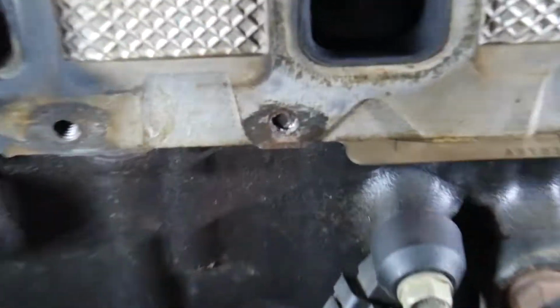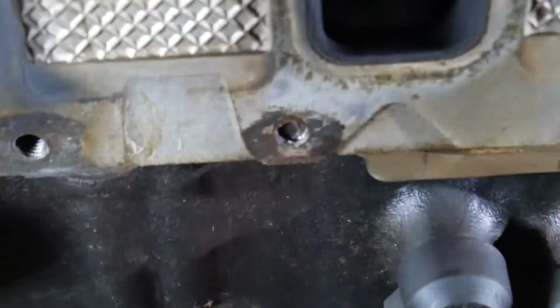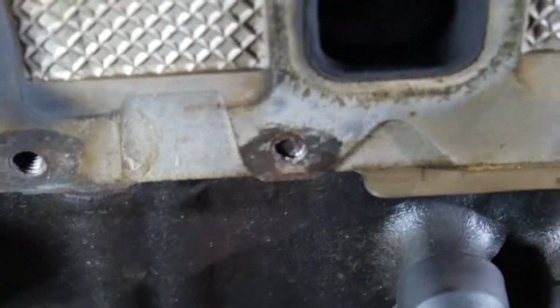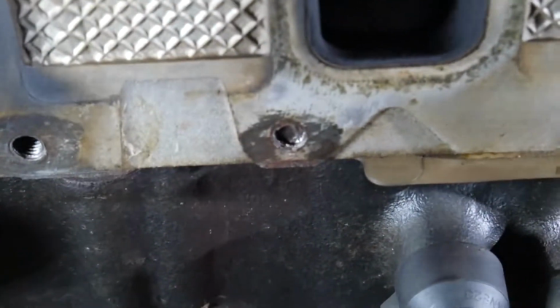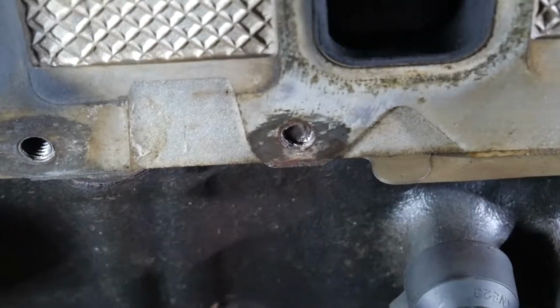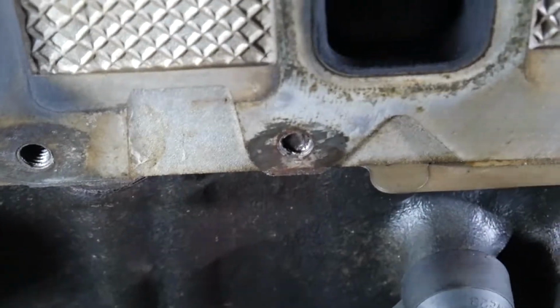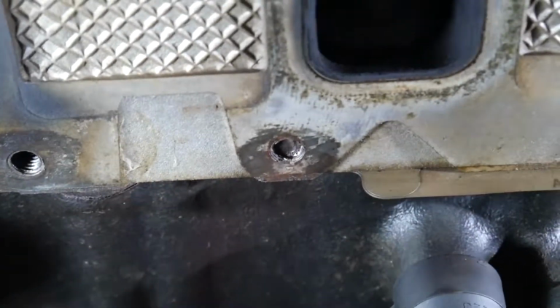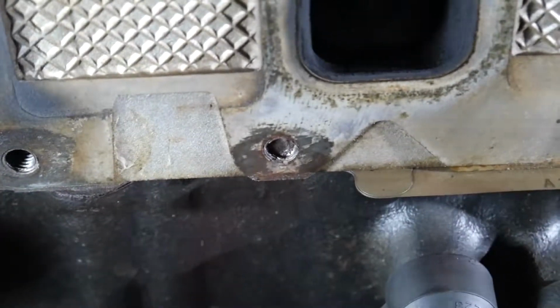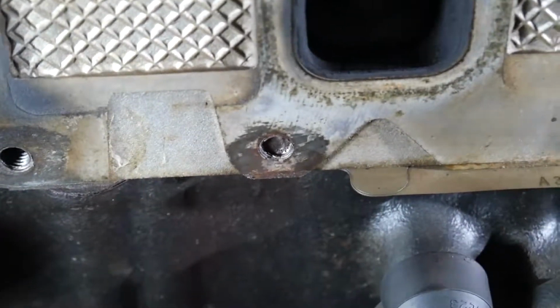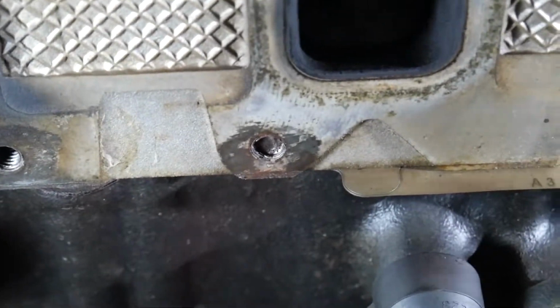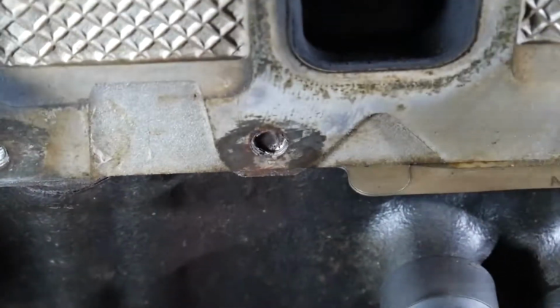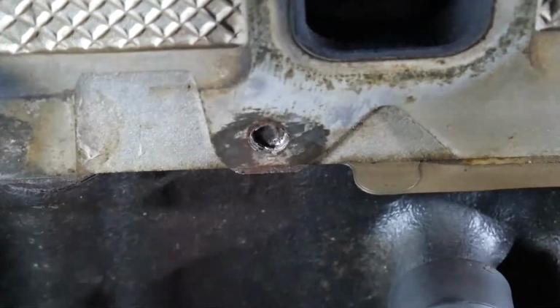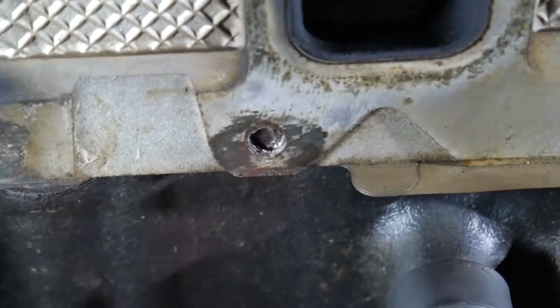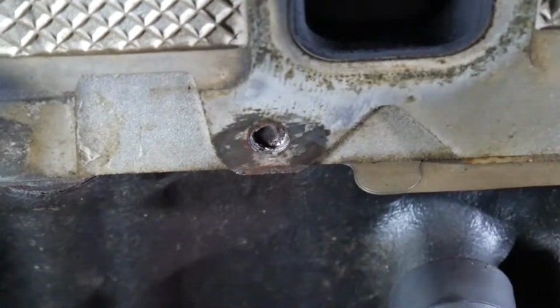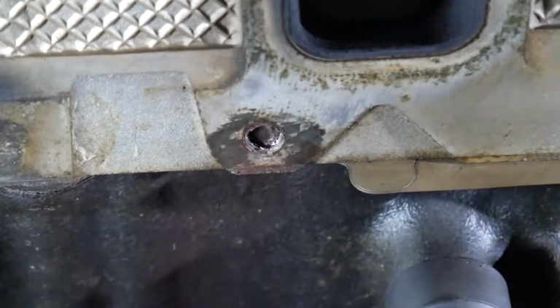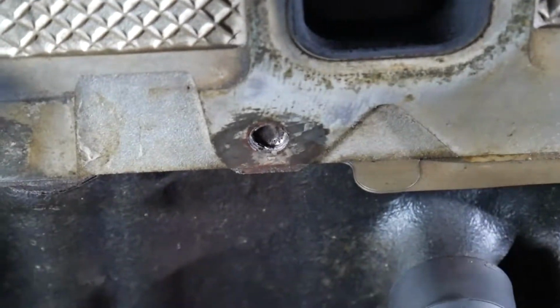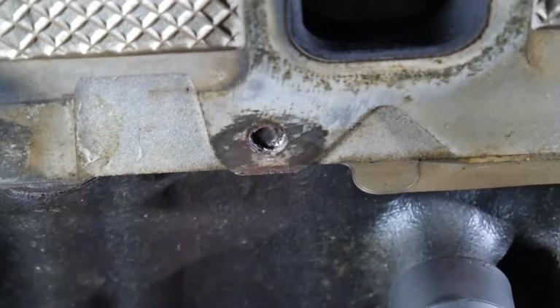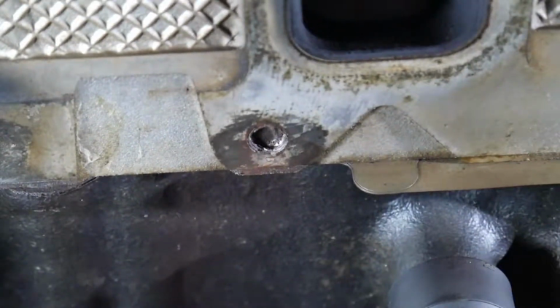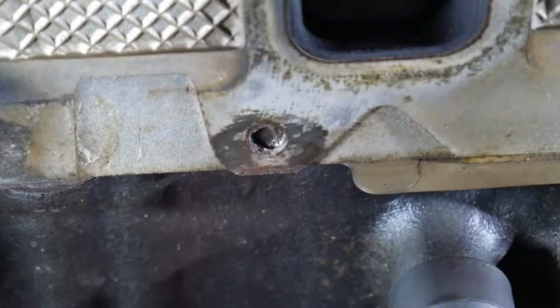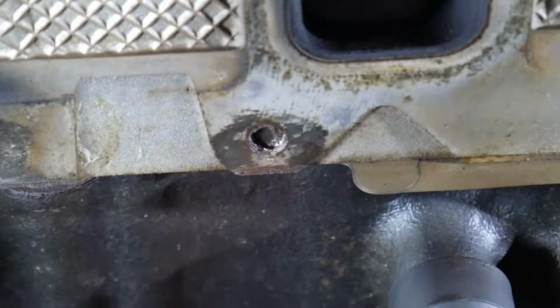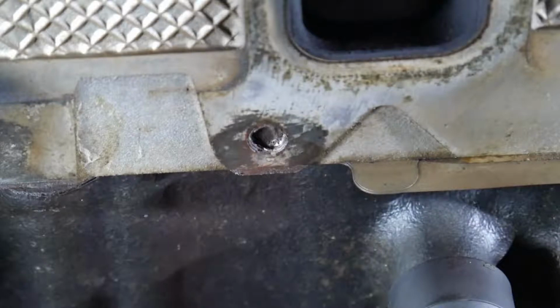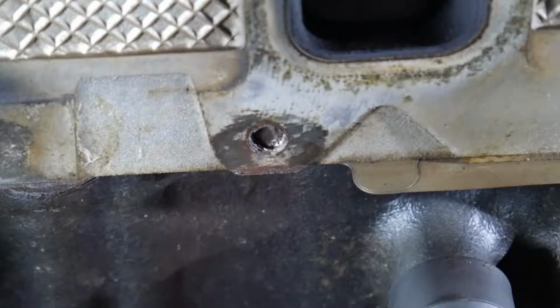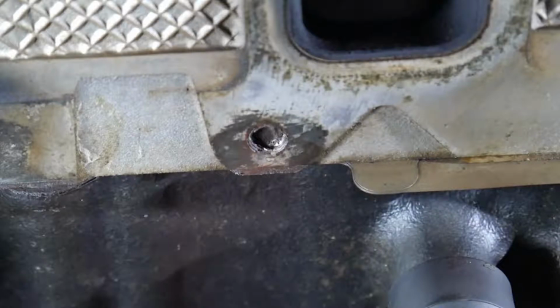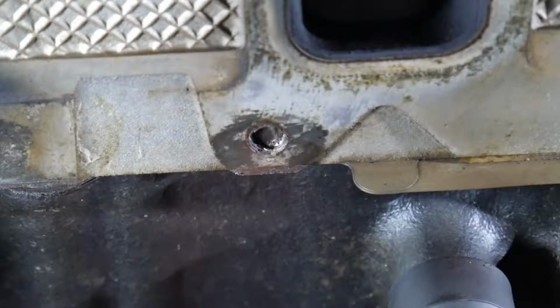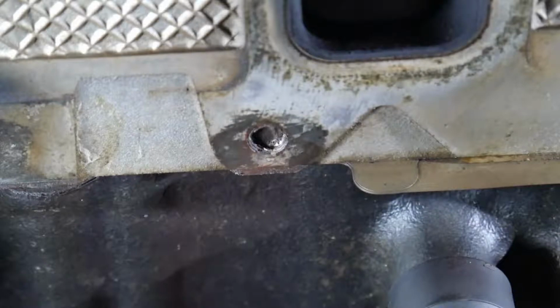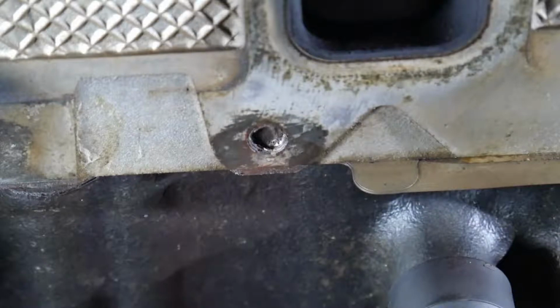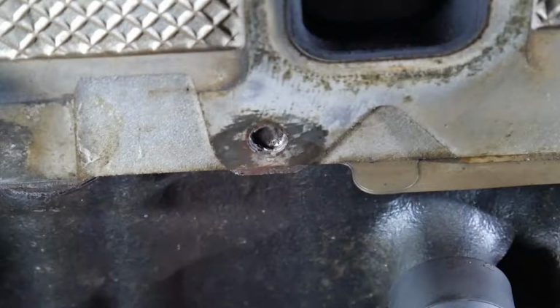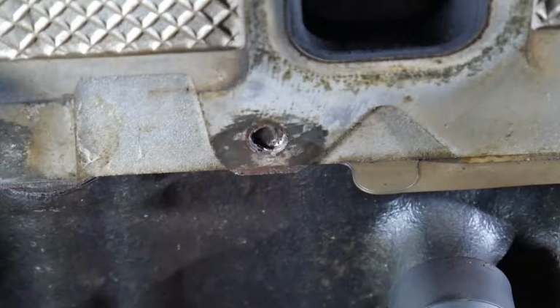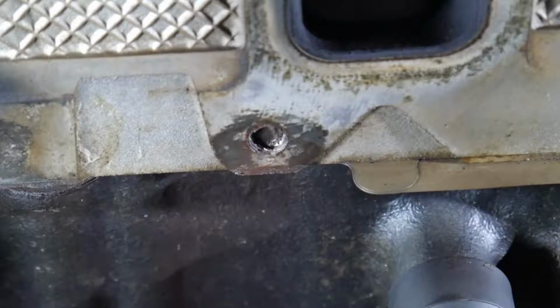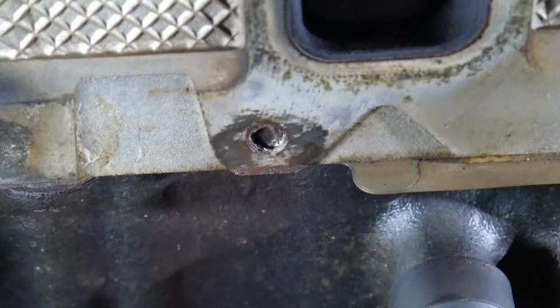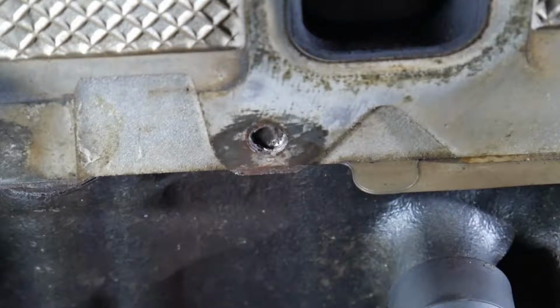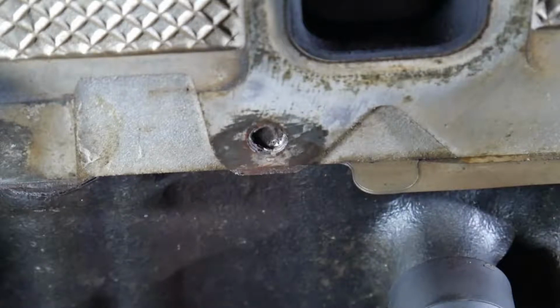Hey guys, welcome back. In this video, I'm going to show you how to get a broken exhaust manifold bolt out of the cylinder head of a Dodge Ram with a Hemi.